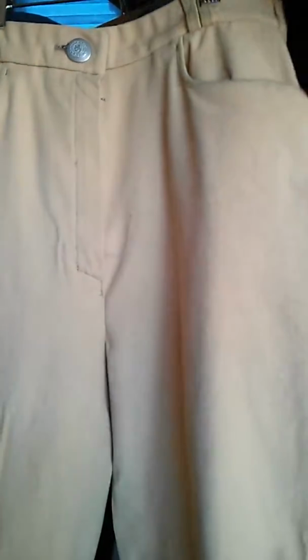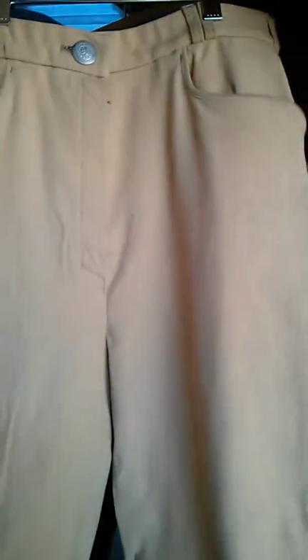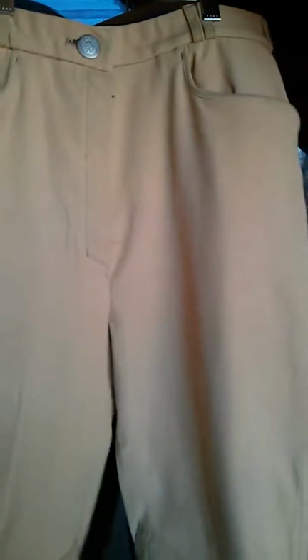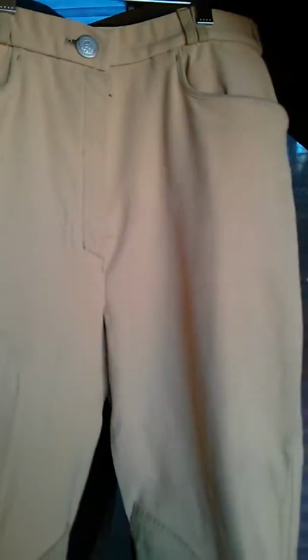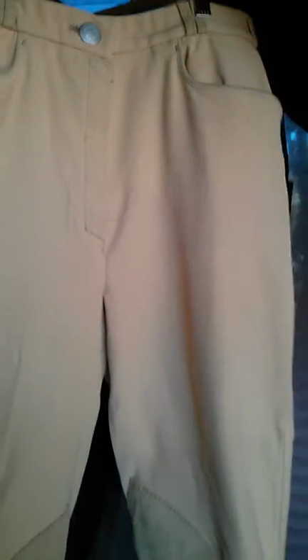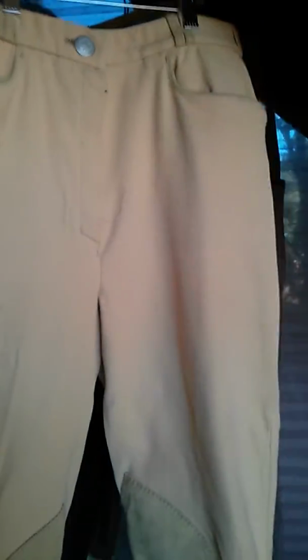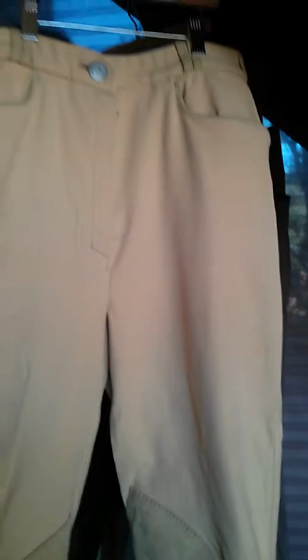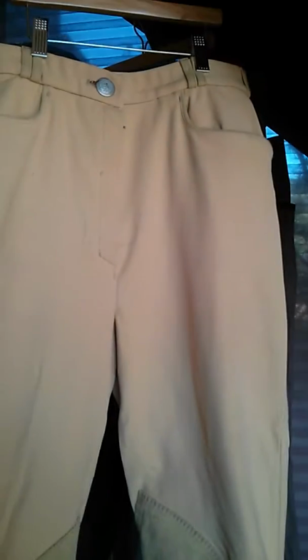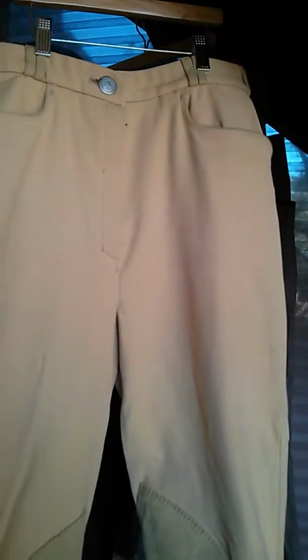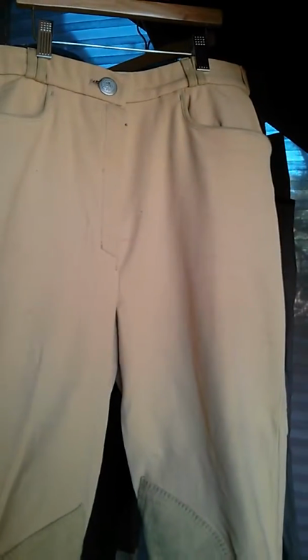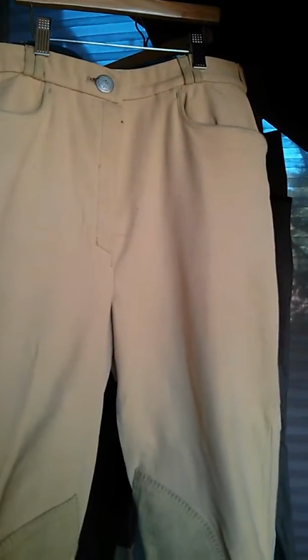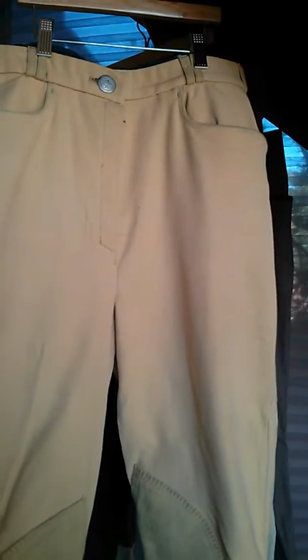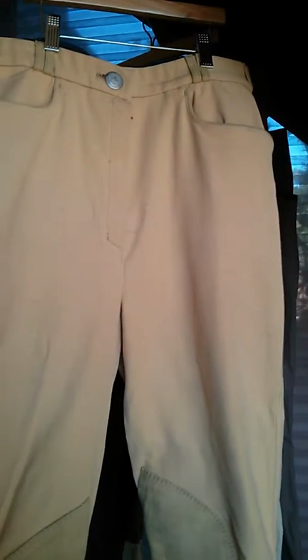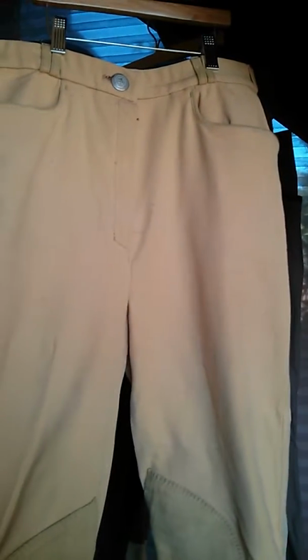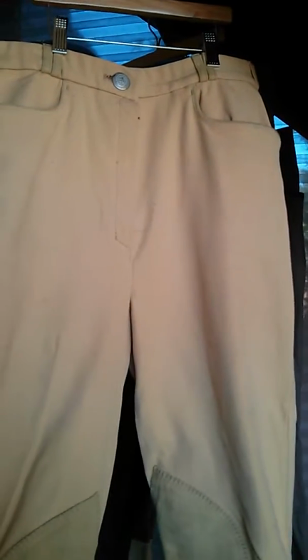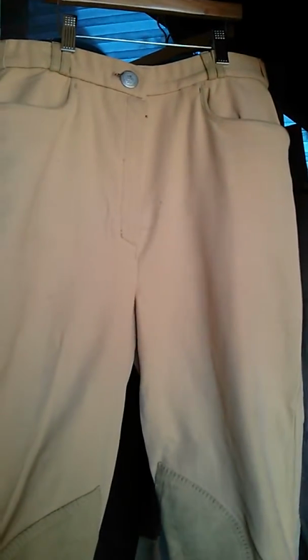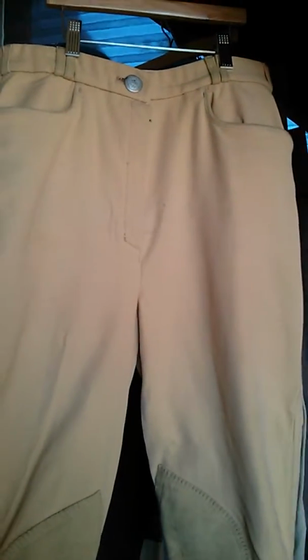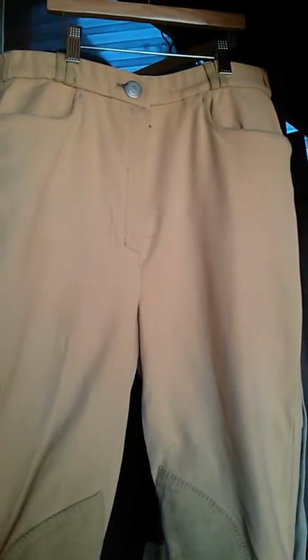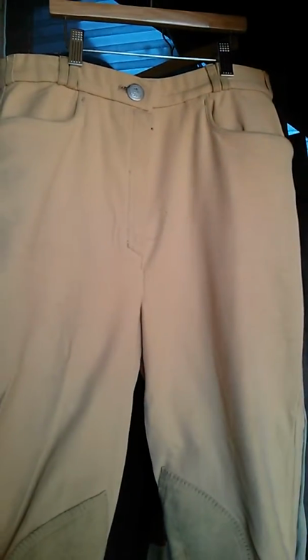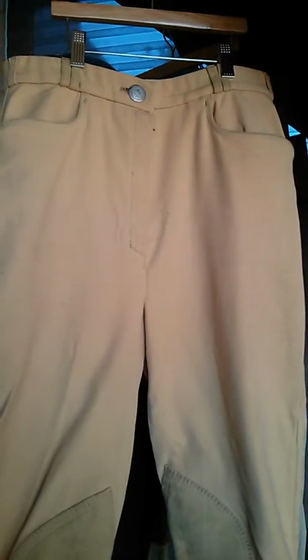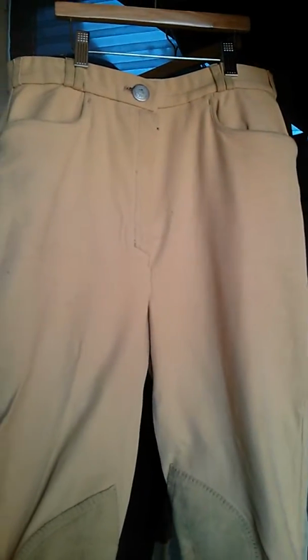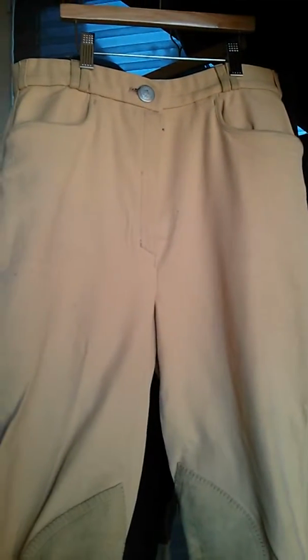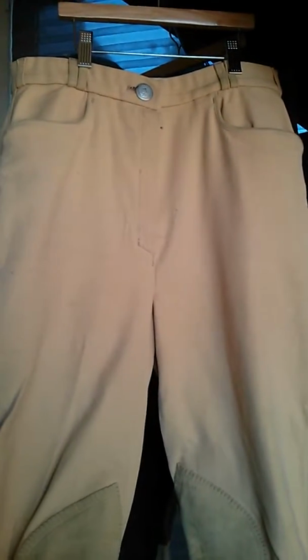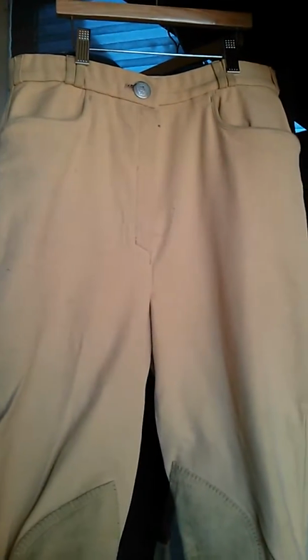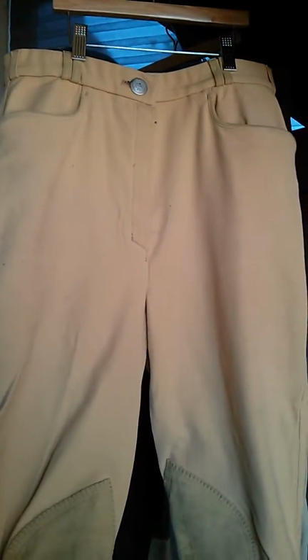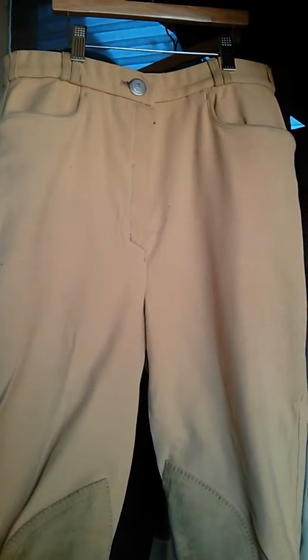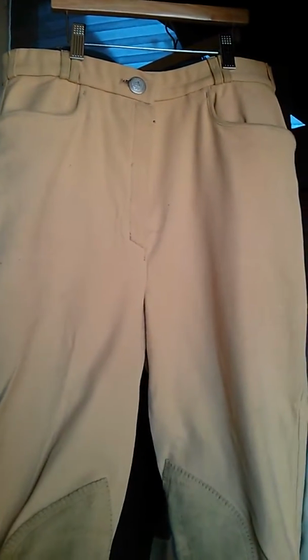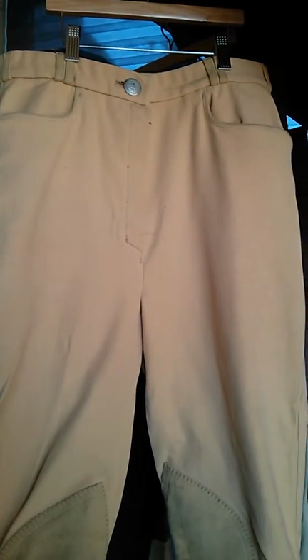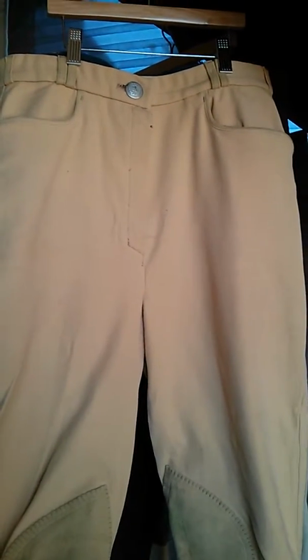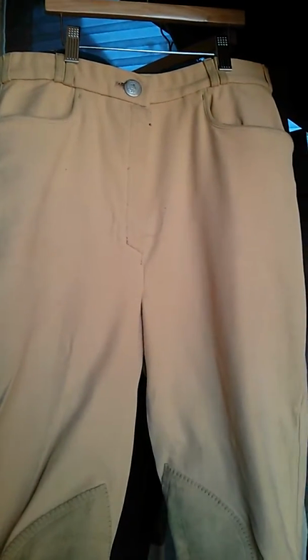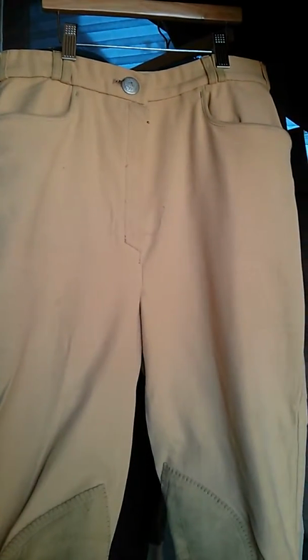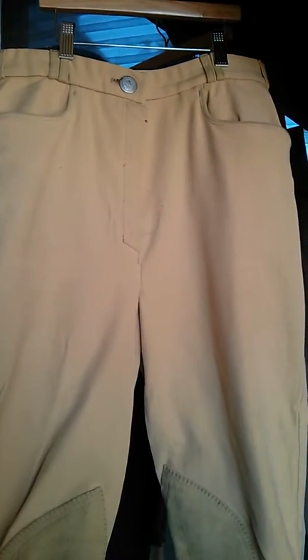These I got on sale for, I believe, $40.